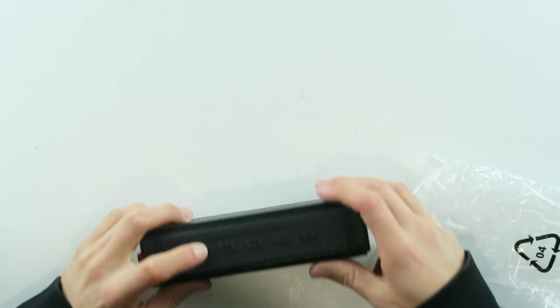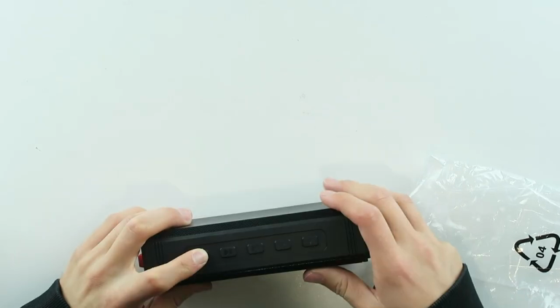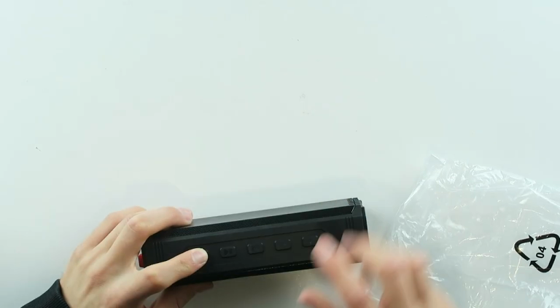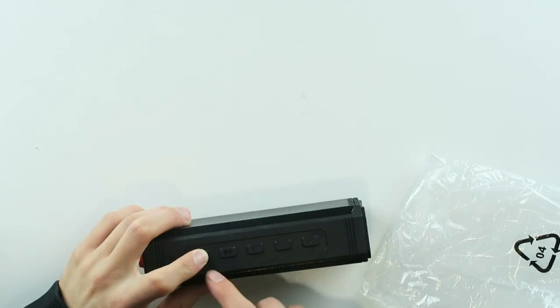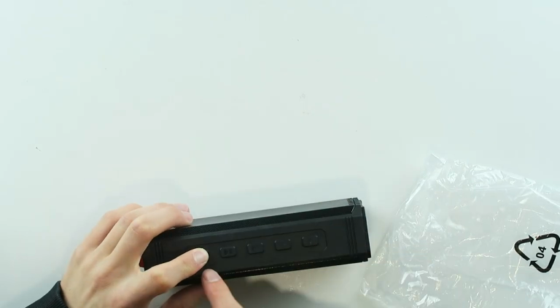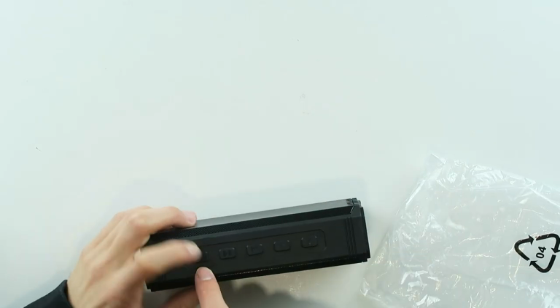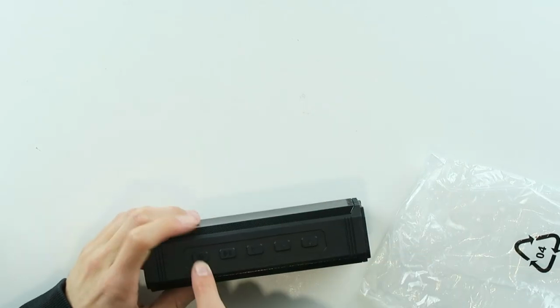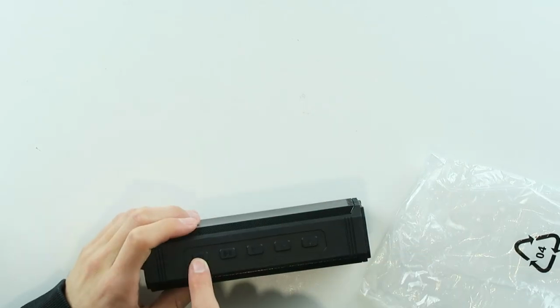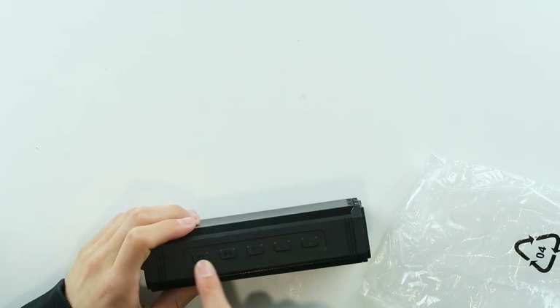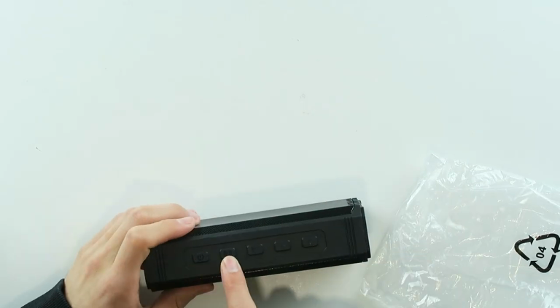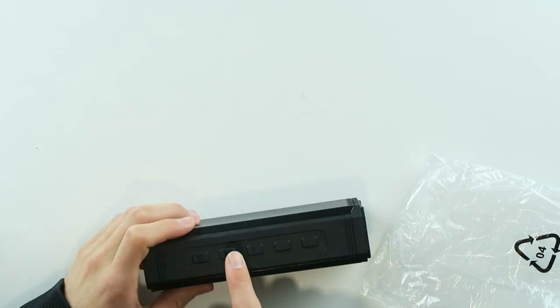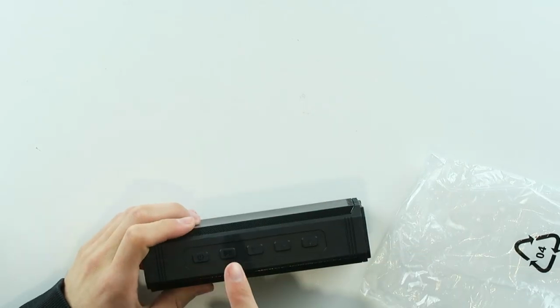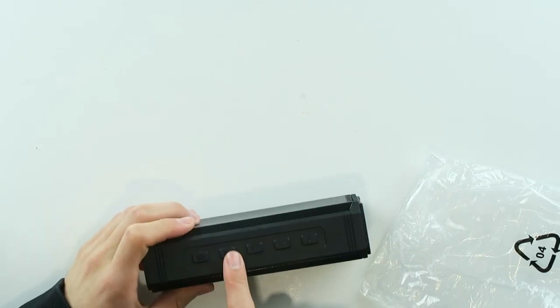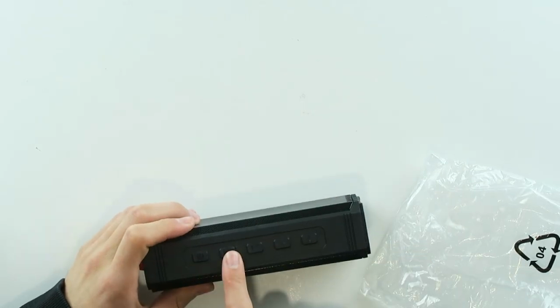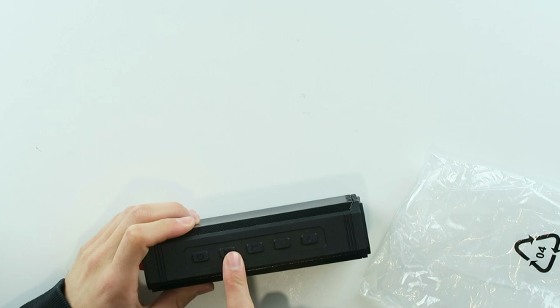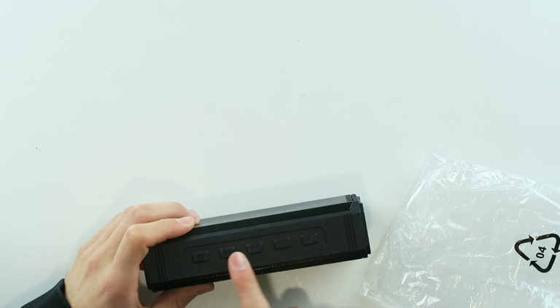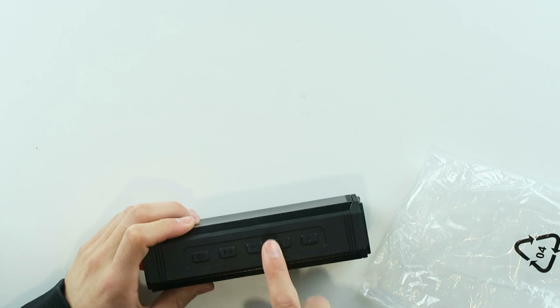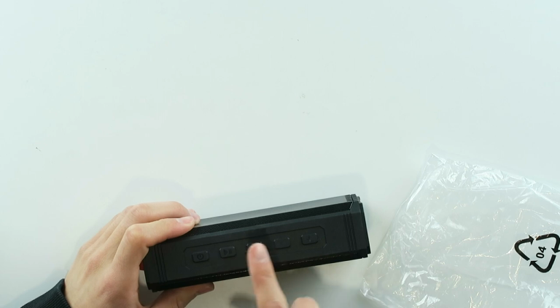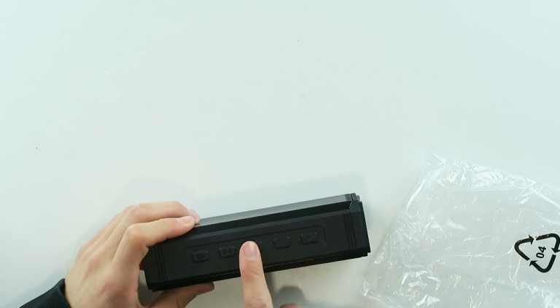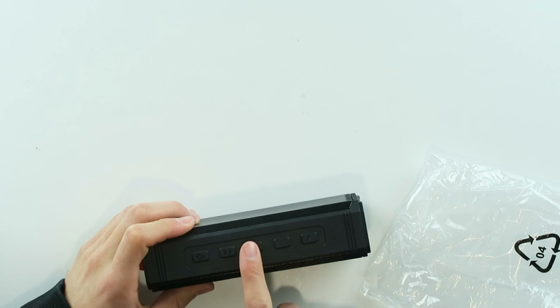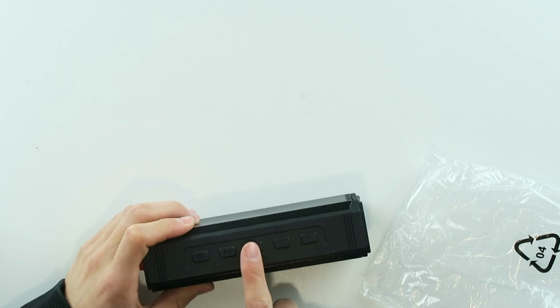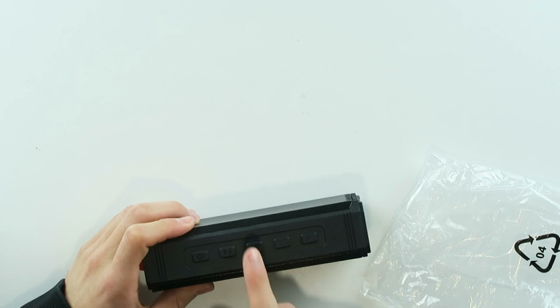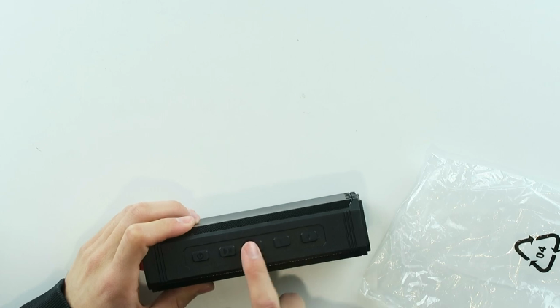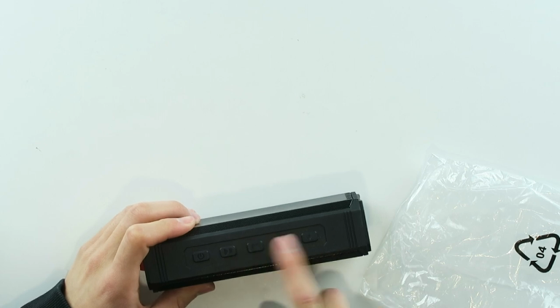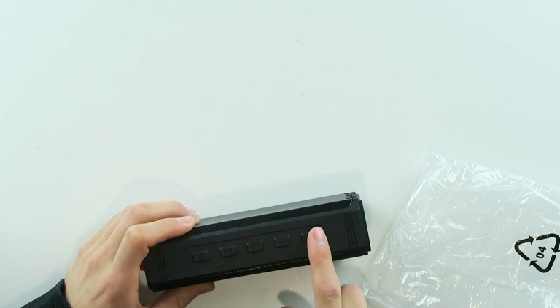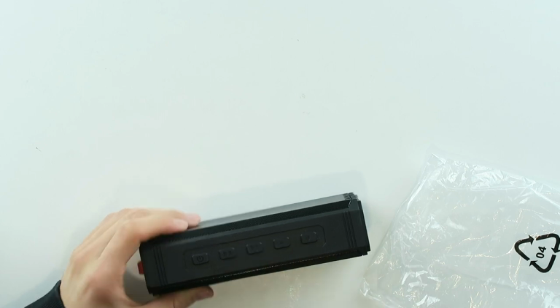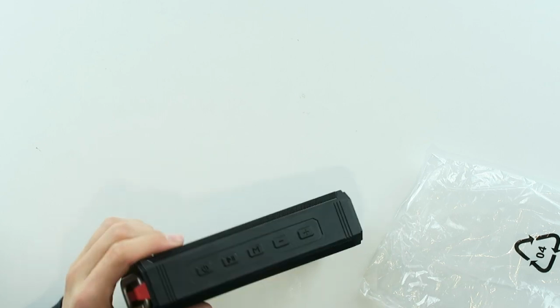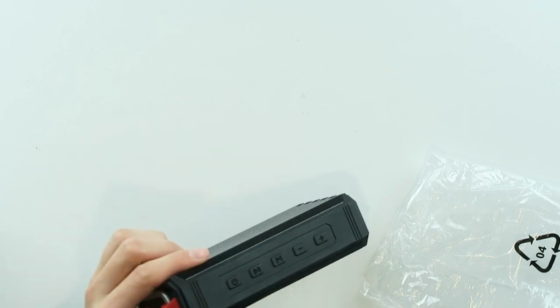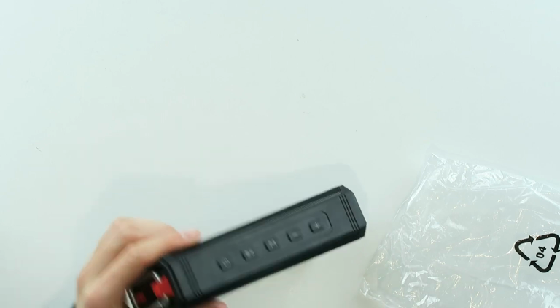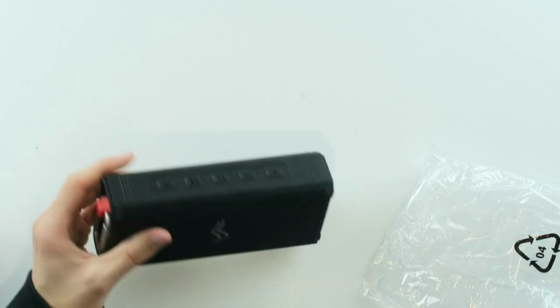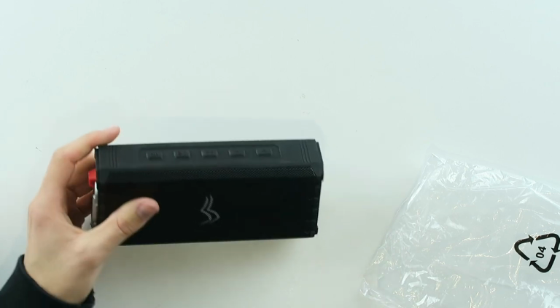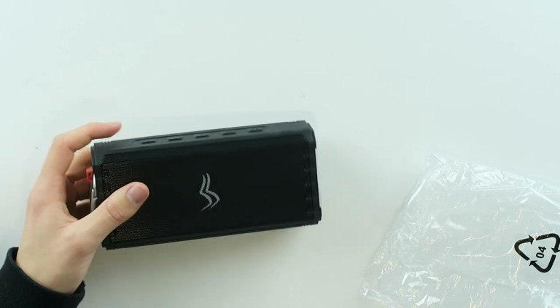And then on the top you have some buttons: the power button, the play and pause, the mode button, and the plus and minus.